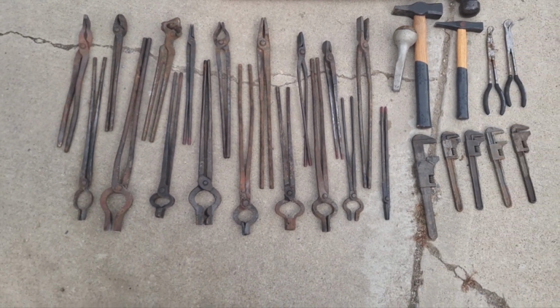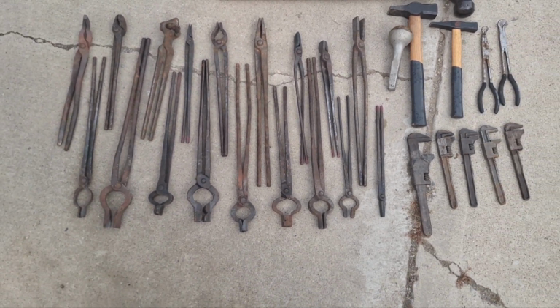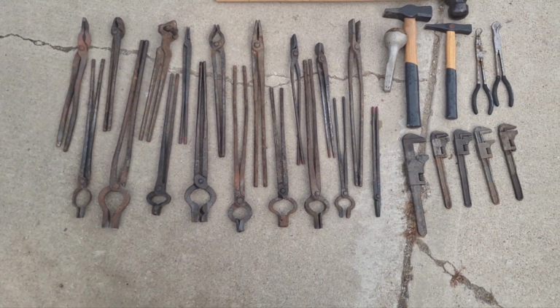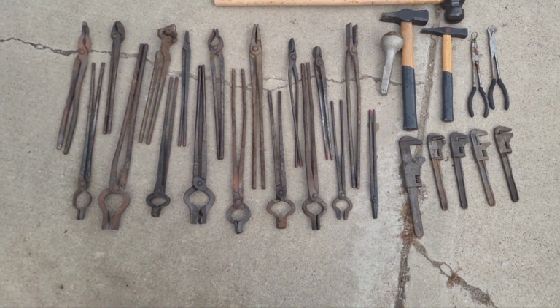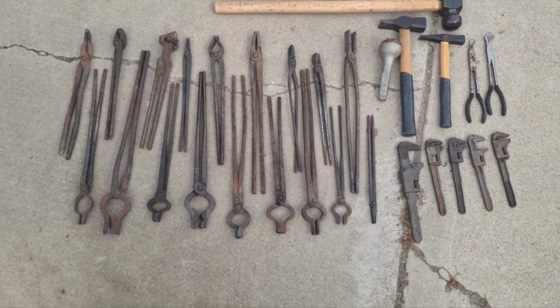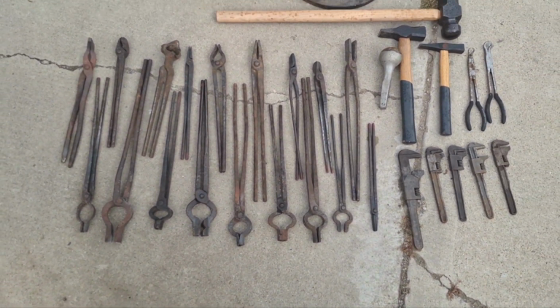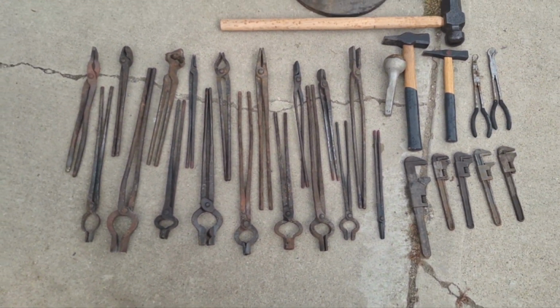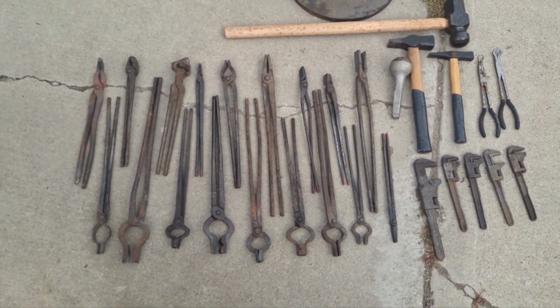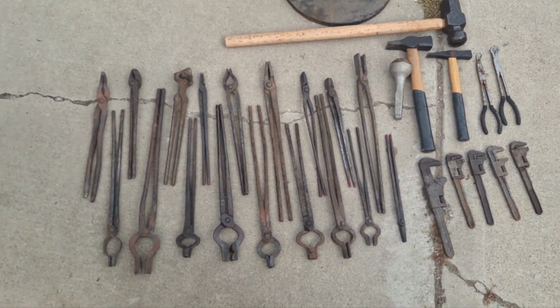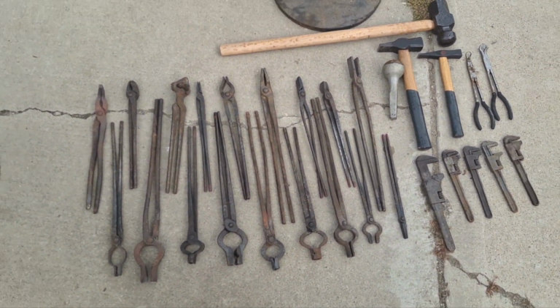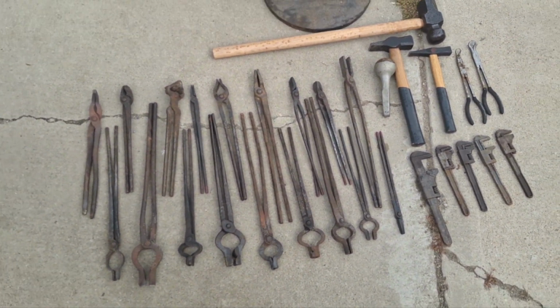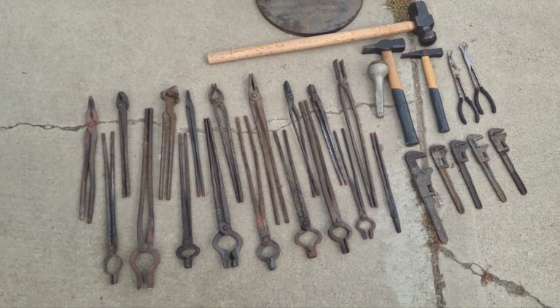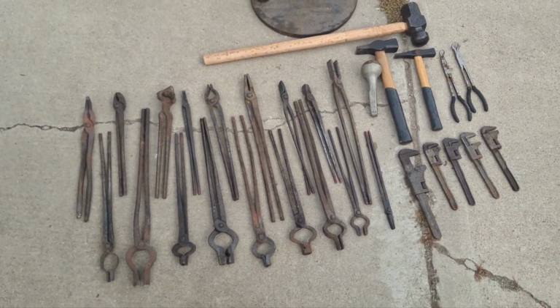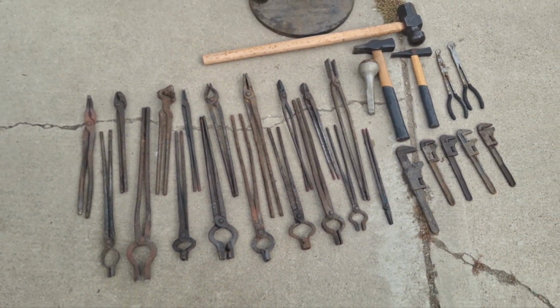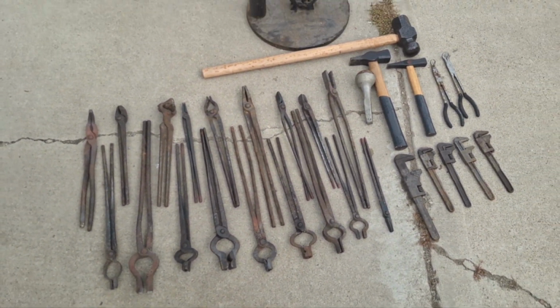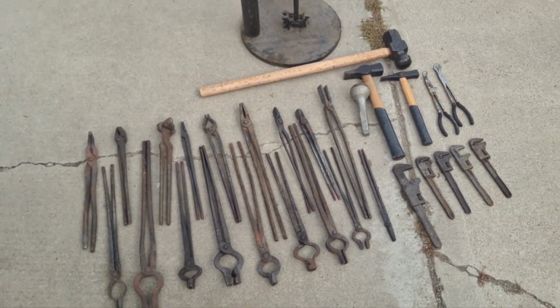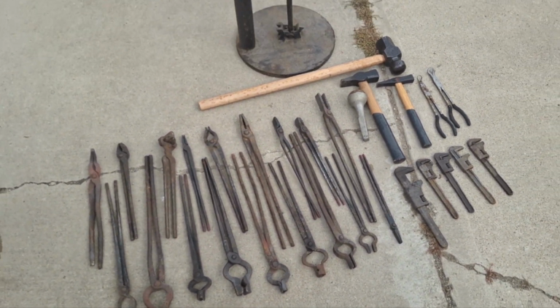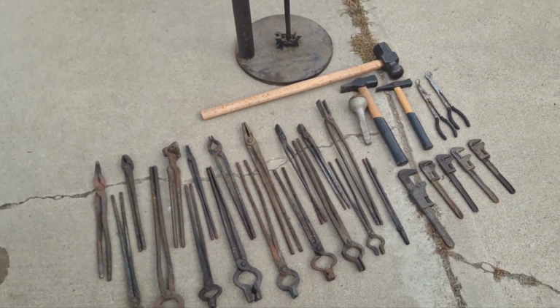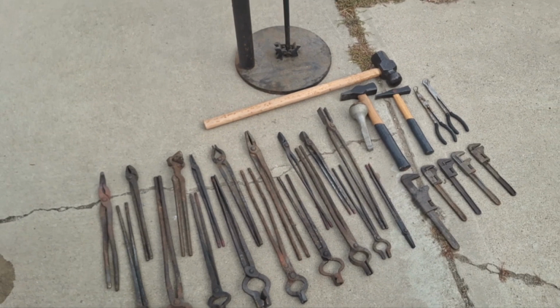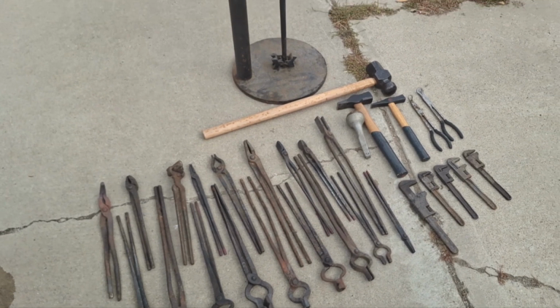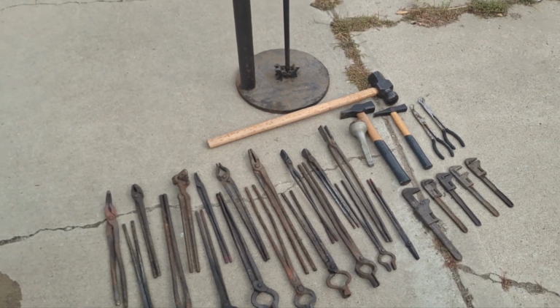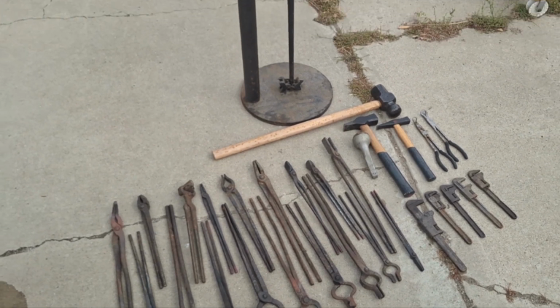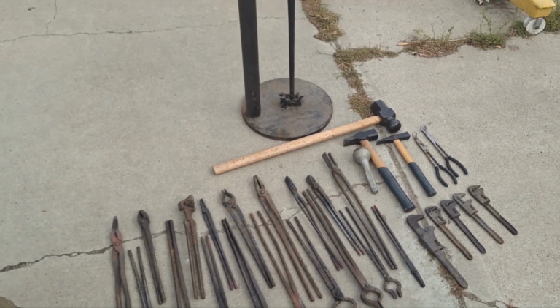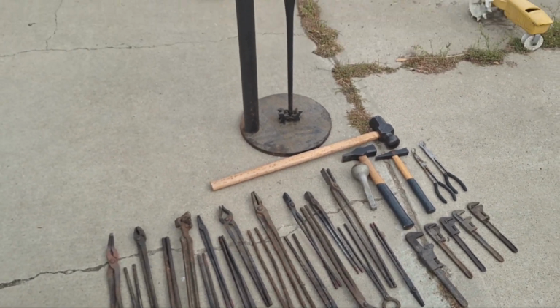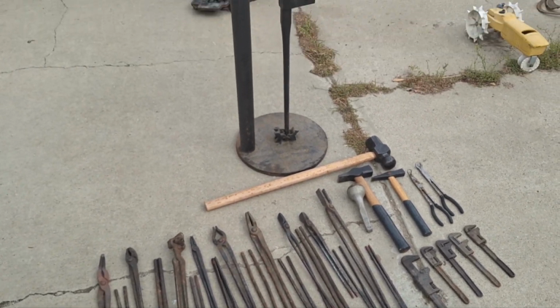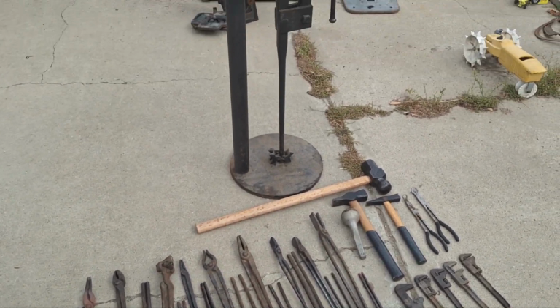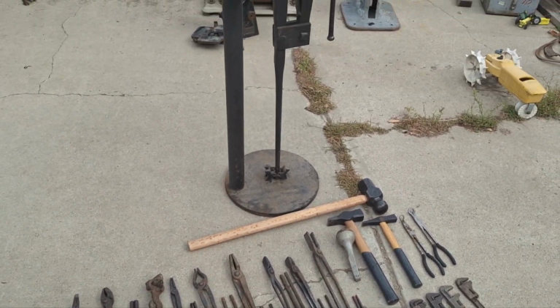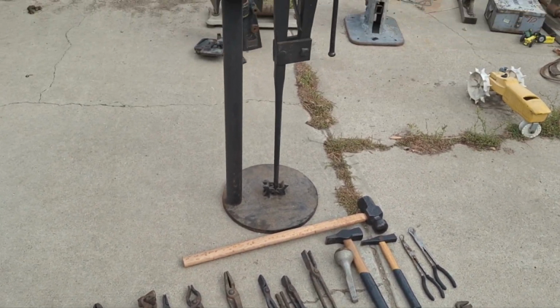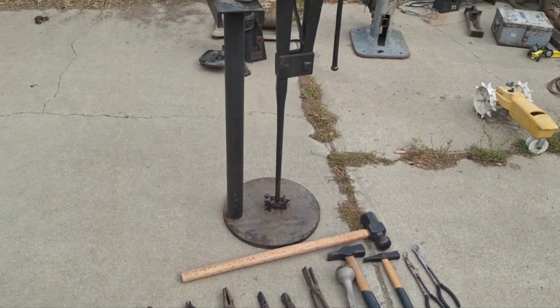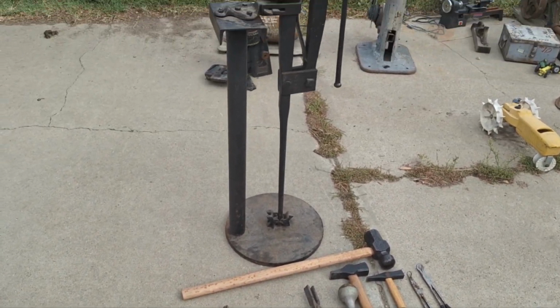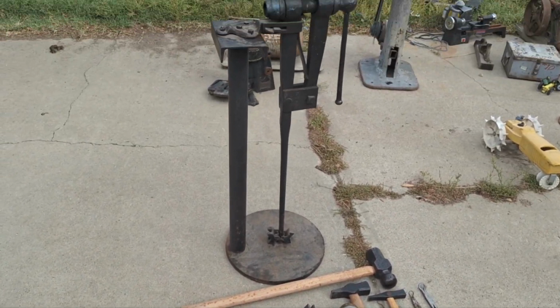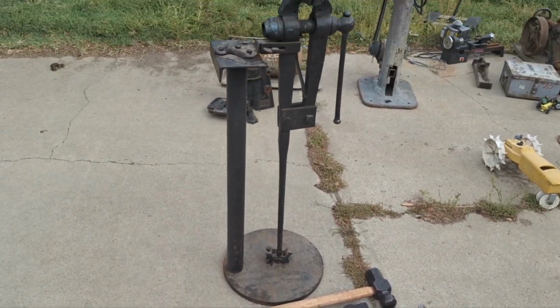Had a pretty good week last week. I've been really lucky the last couple weeks finding blacksmith tools. Thanks for watching.